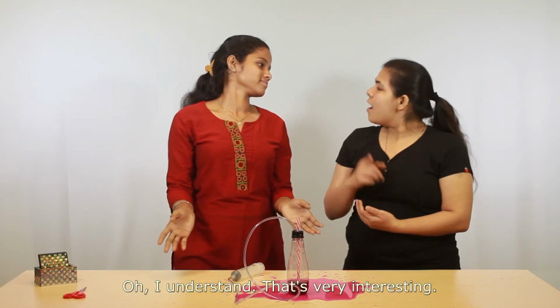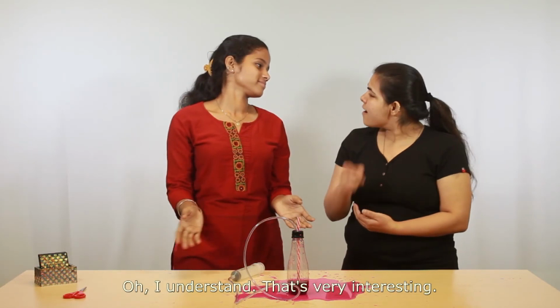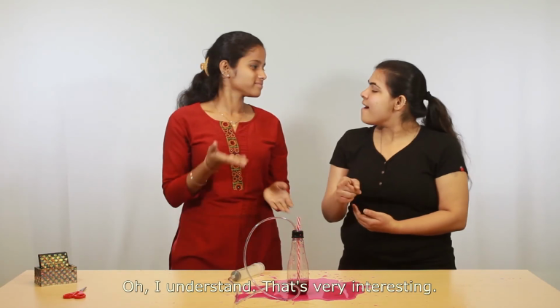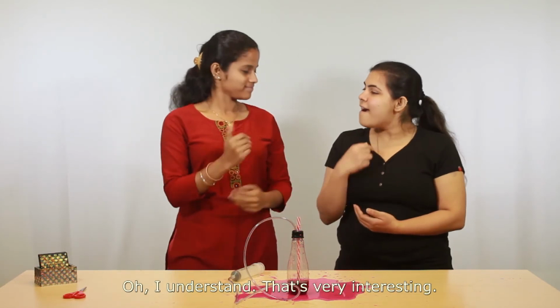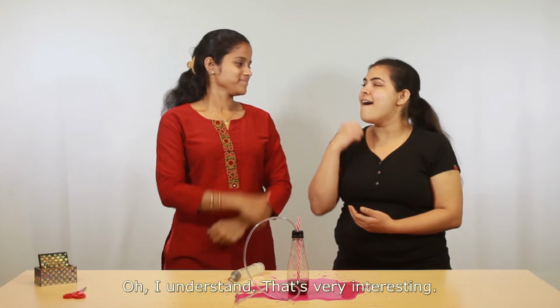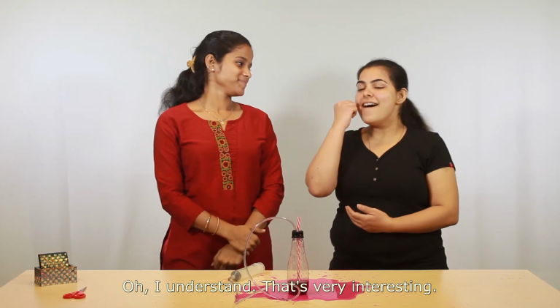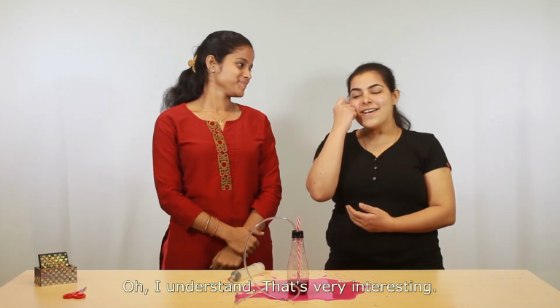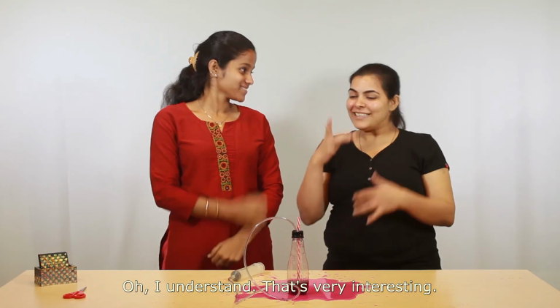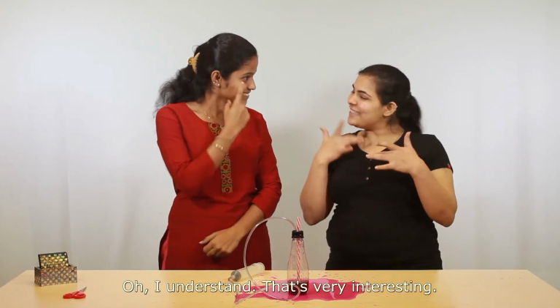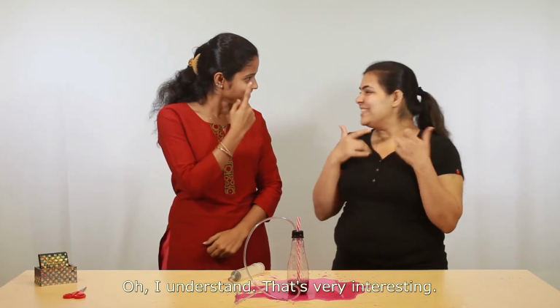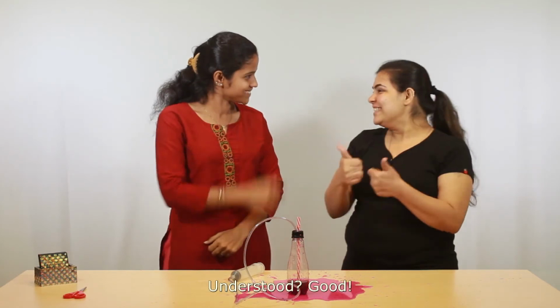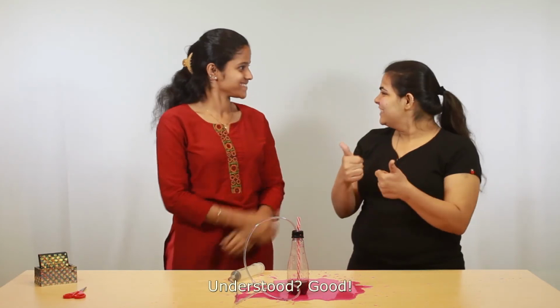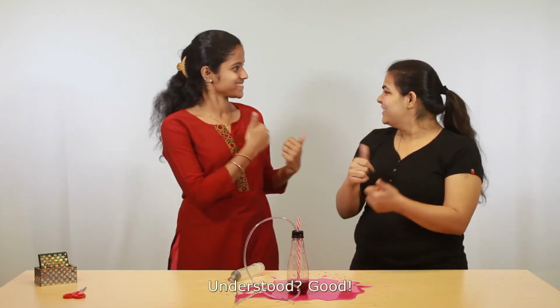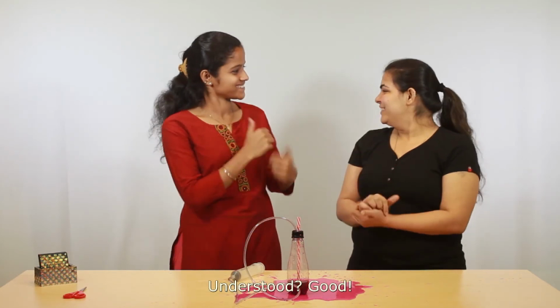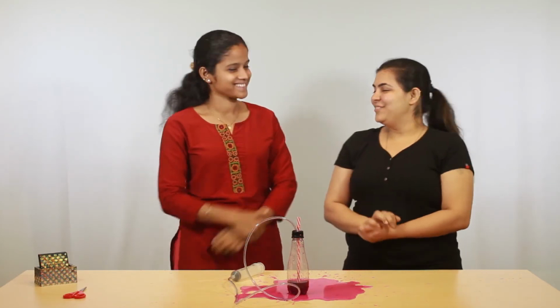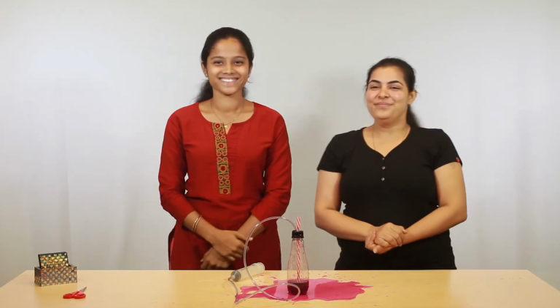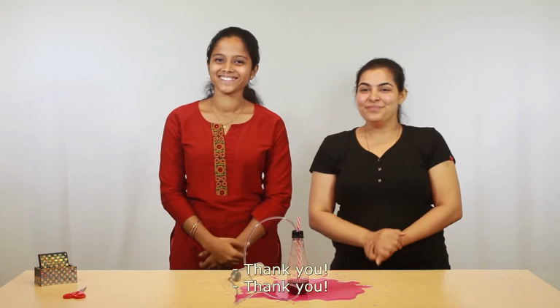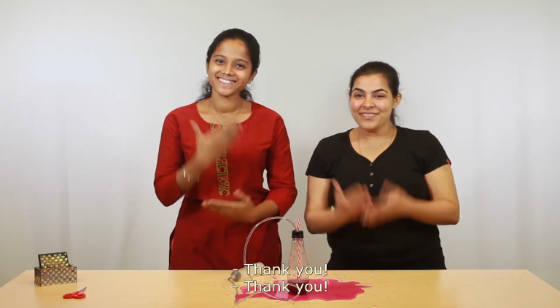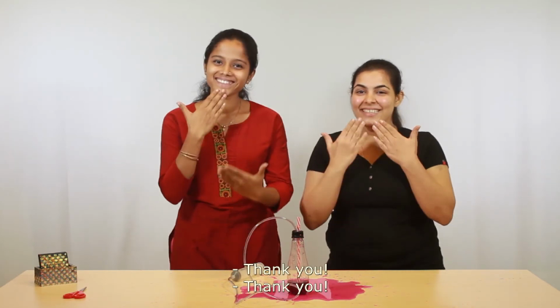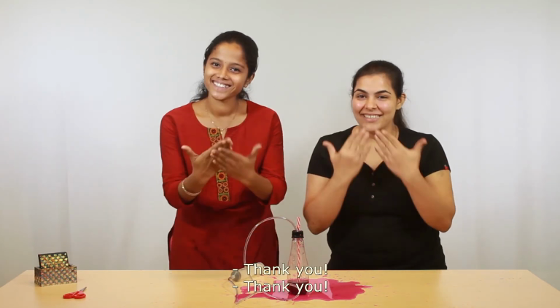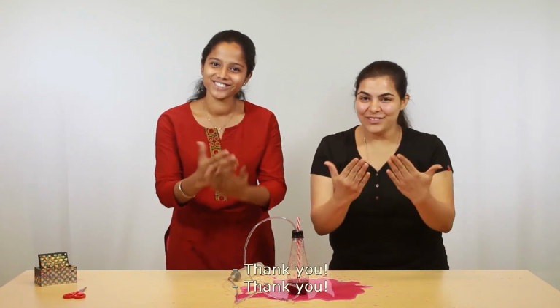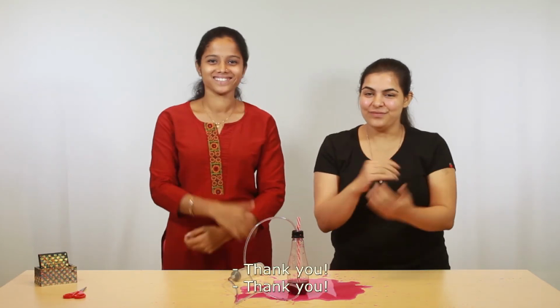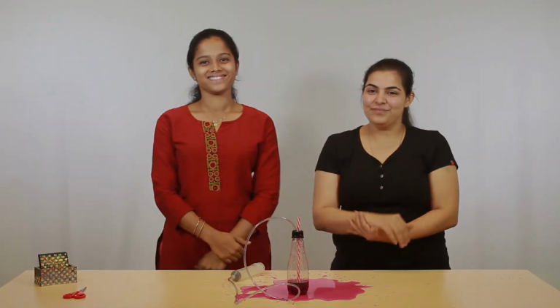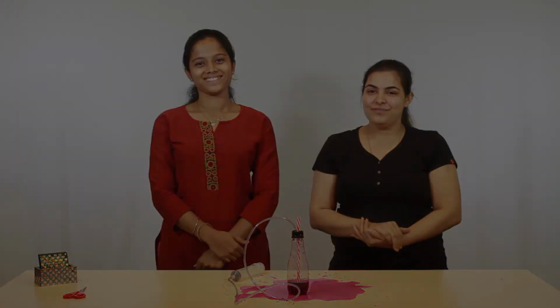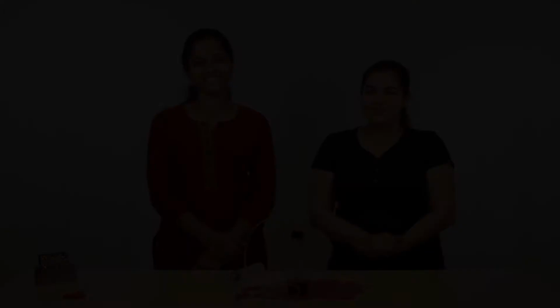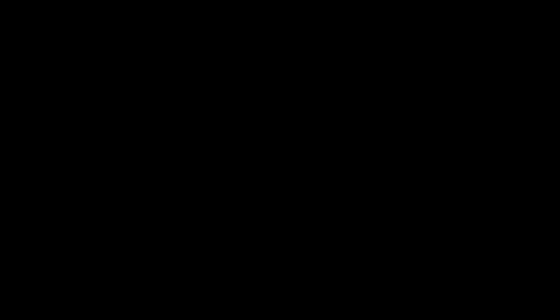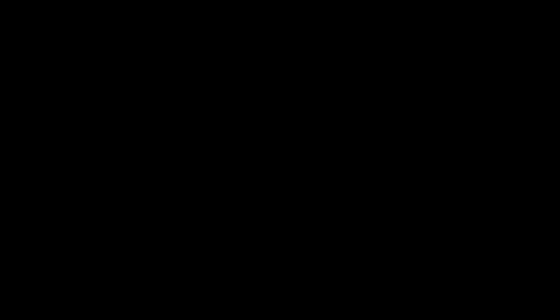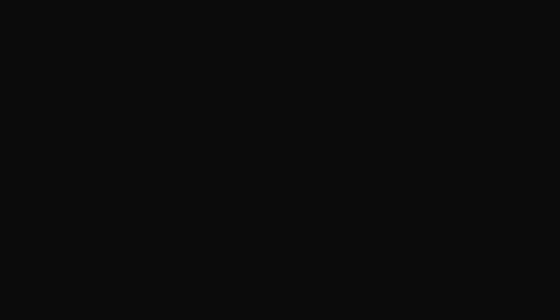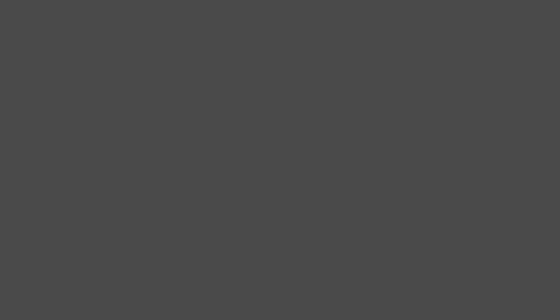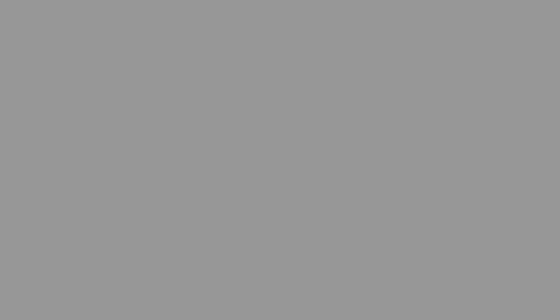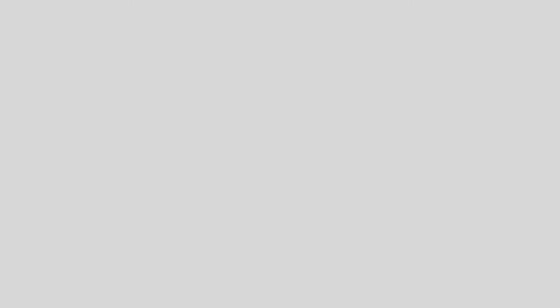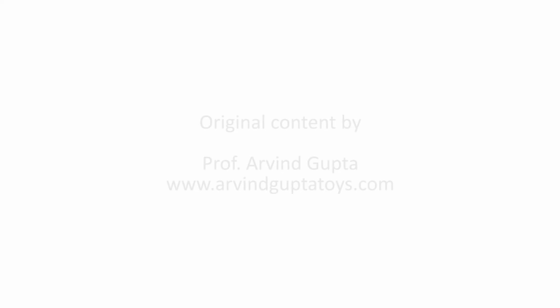I understand. That's very interesting. Understood. Good. Thank you. Bye-bye.